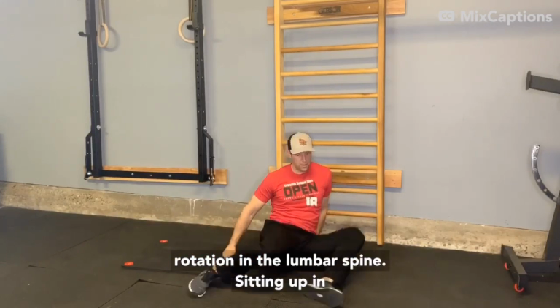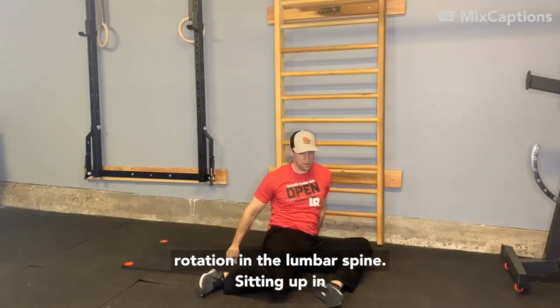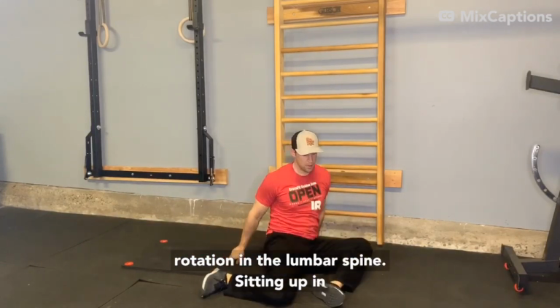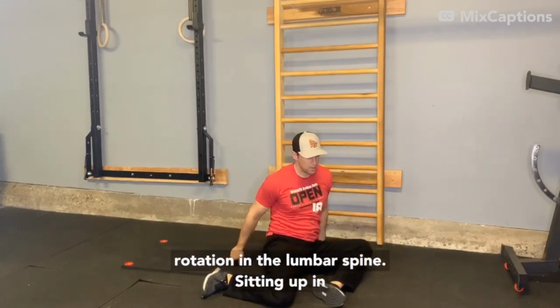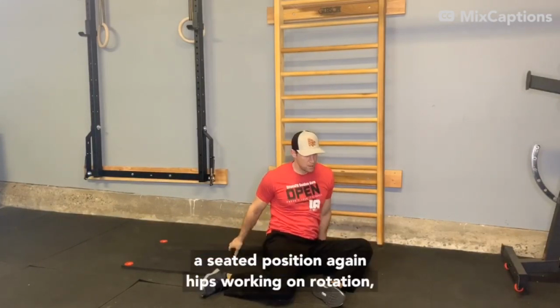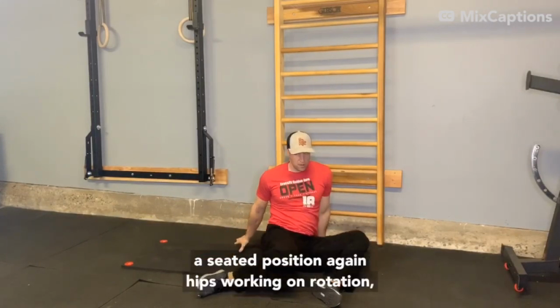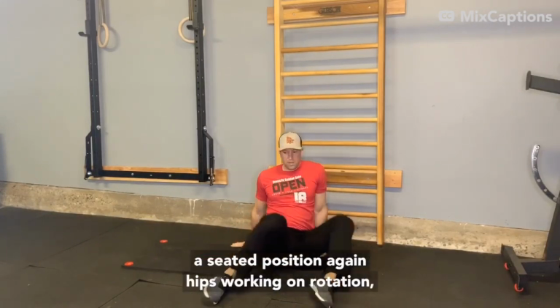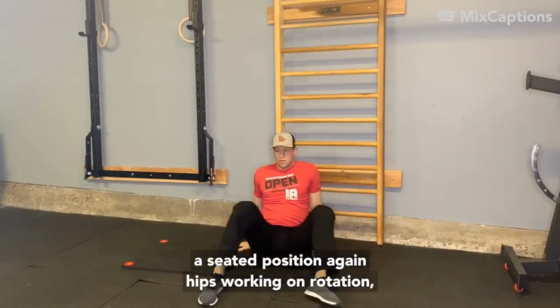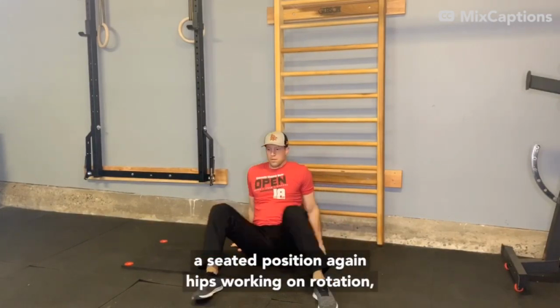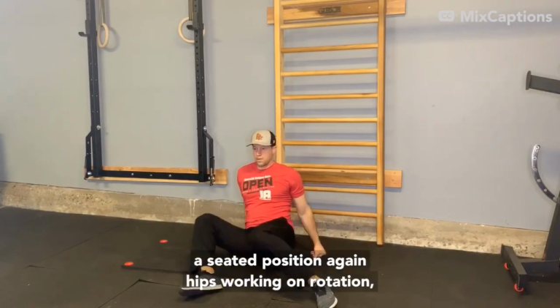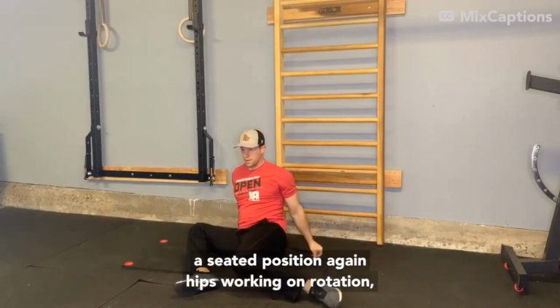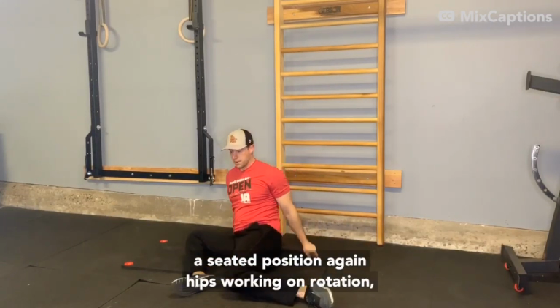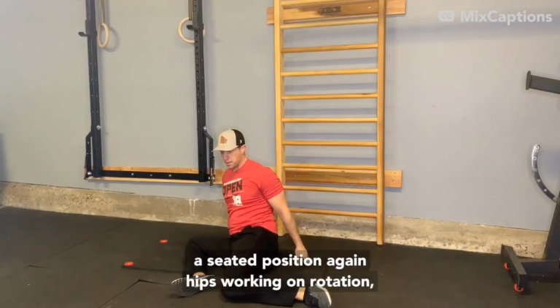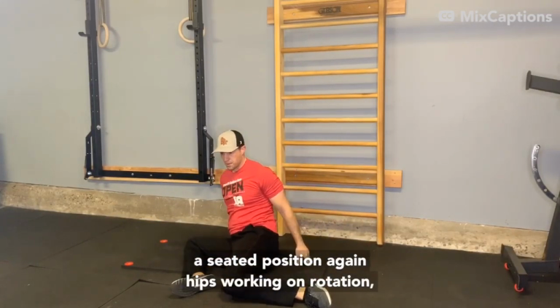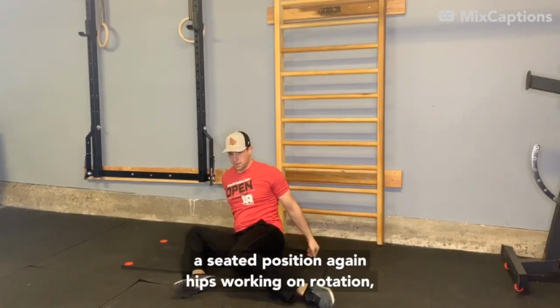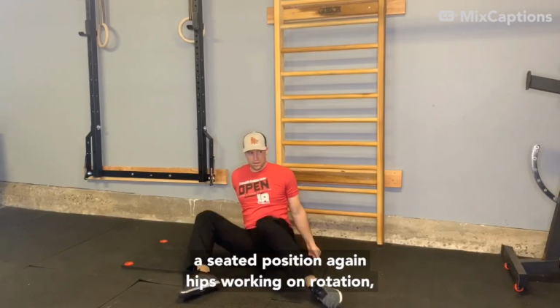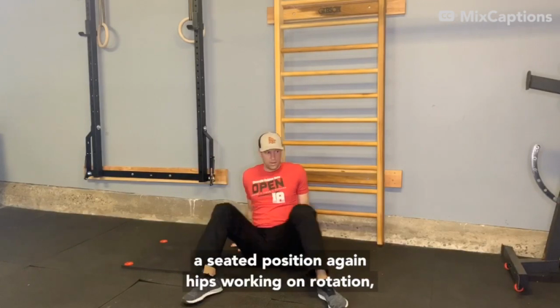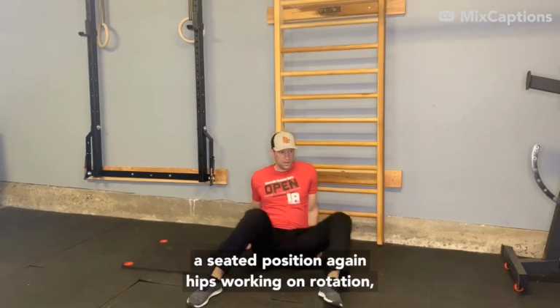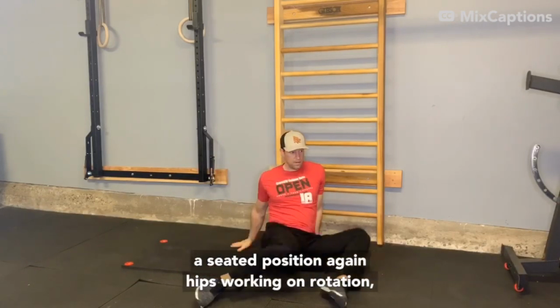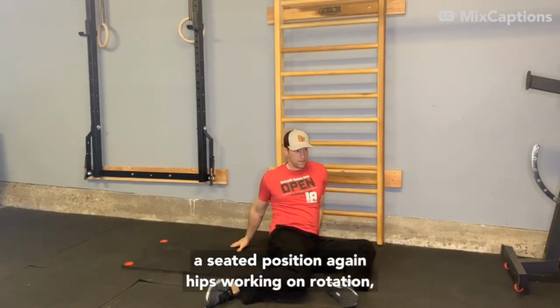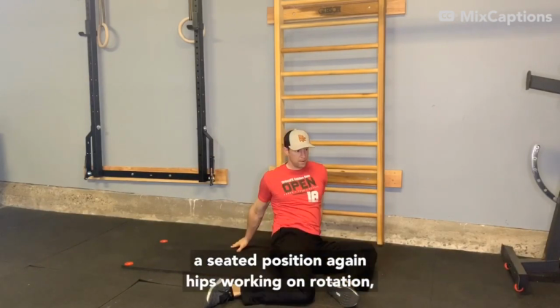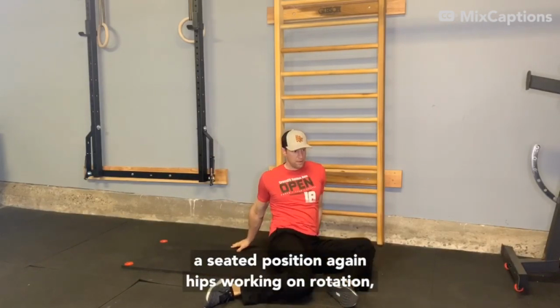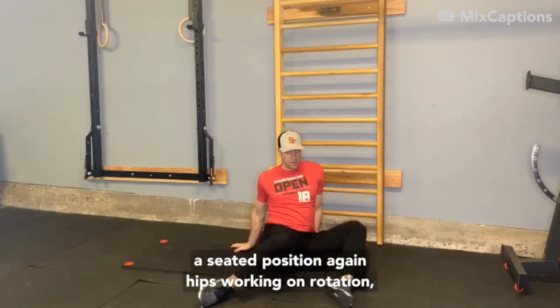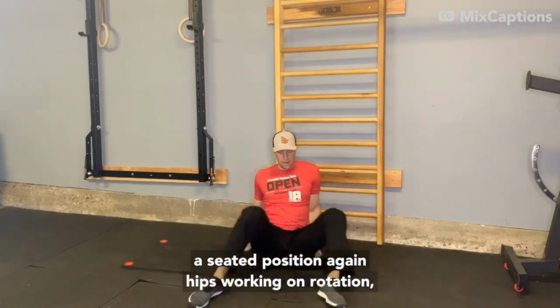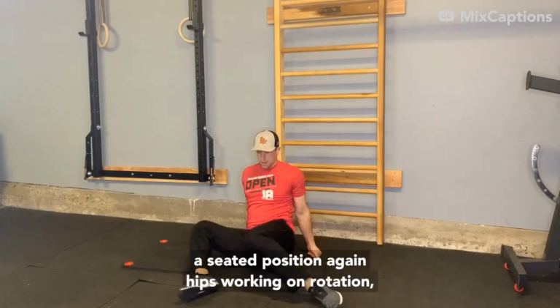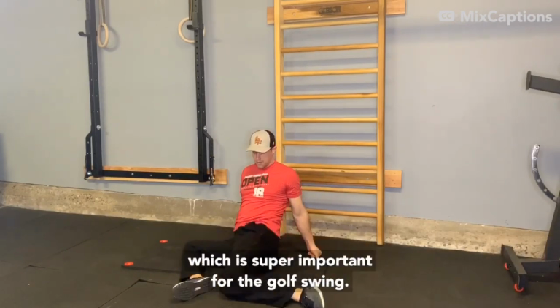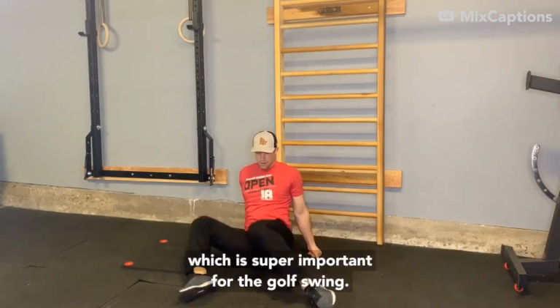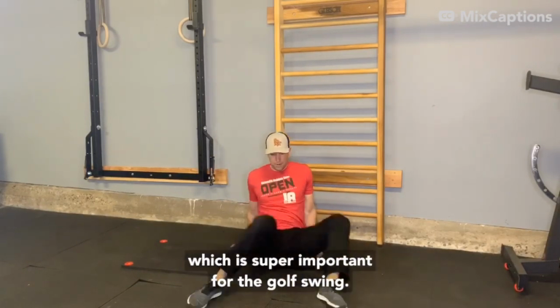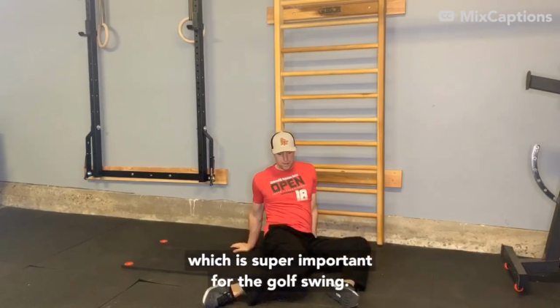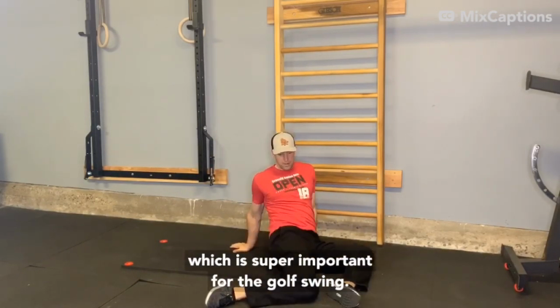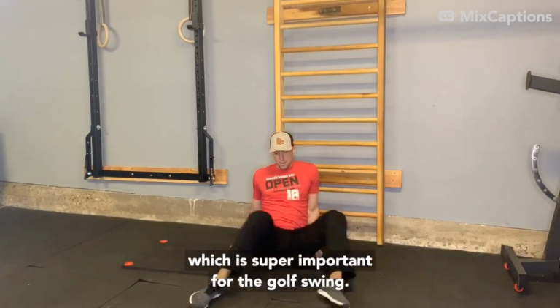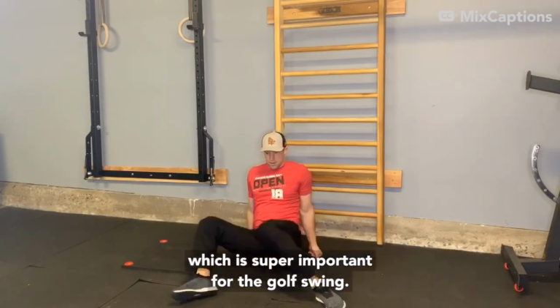Sitting up into the seated position — again, hips. Working on rotation, which is super important for the golf swing.